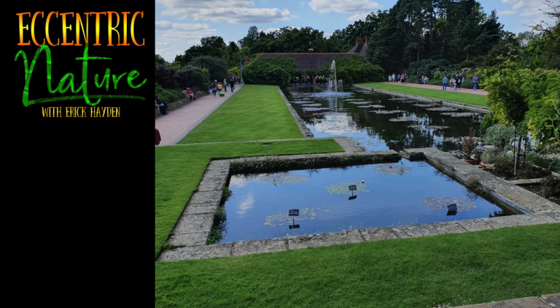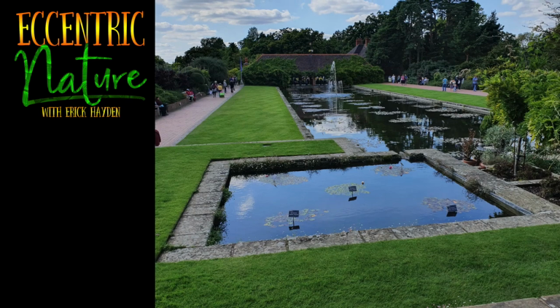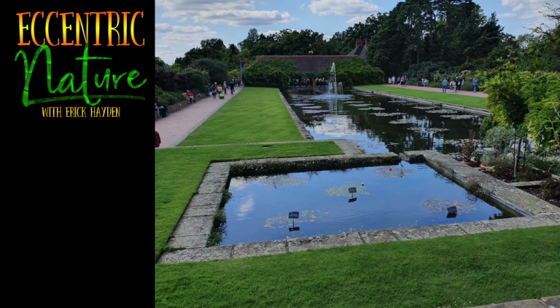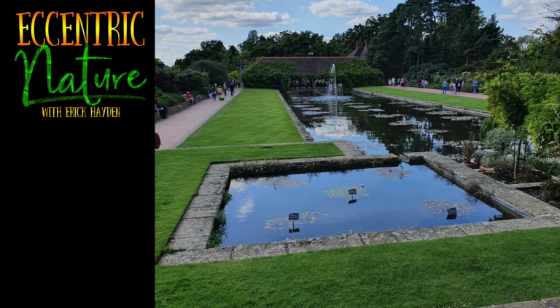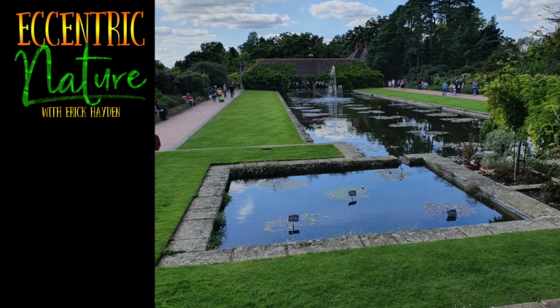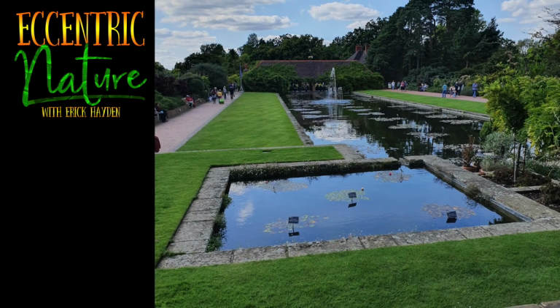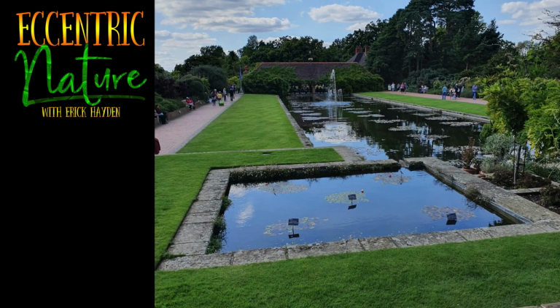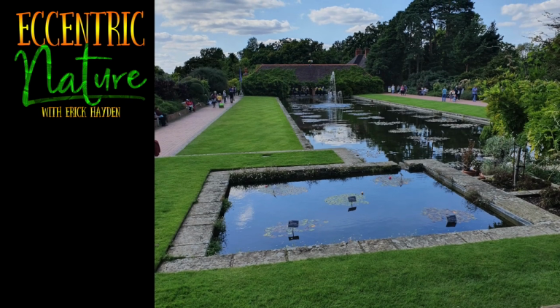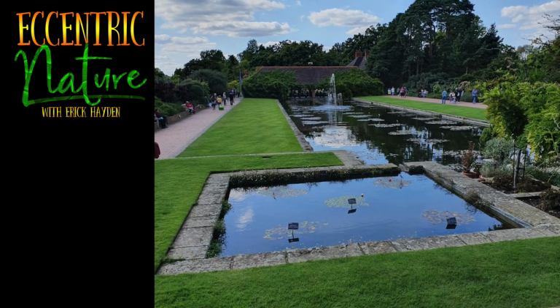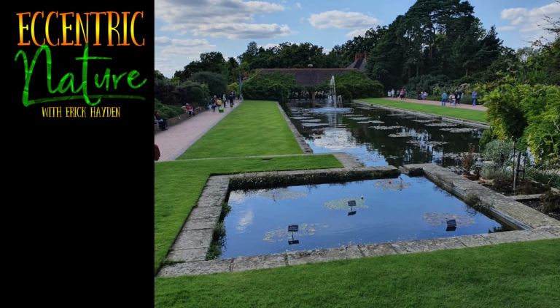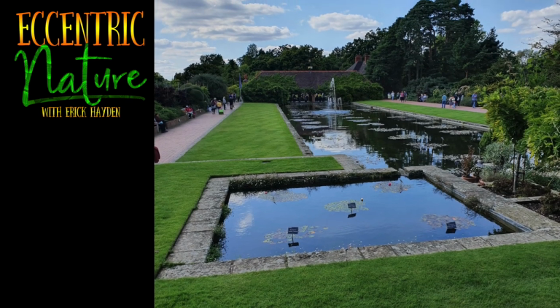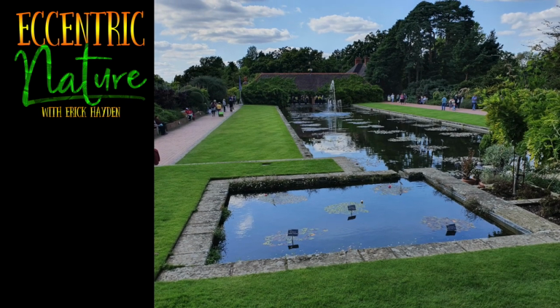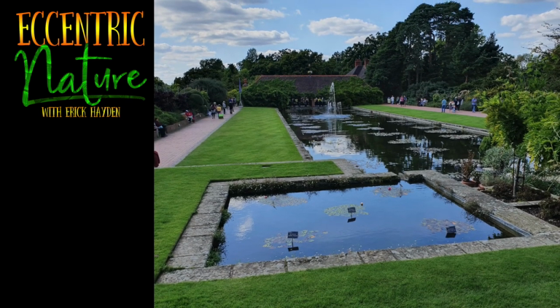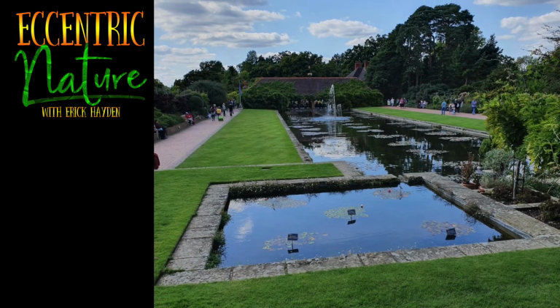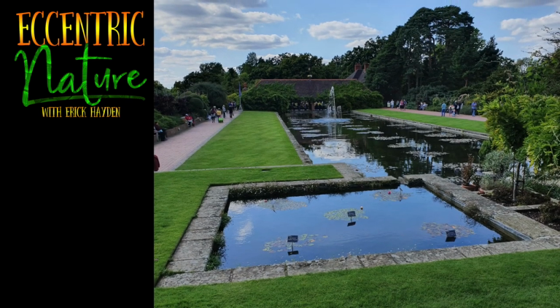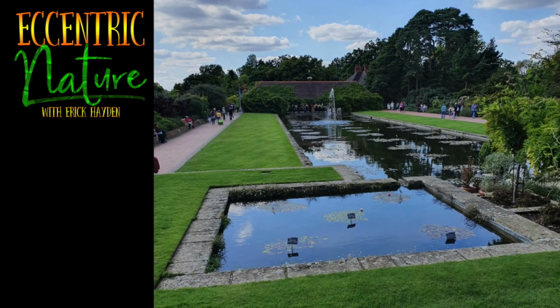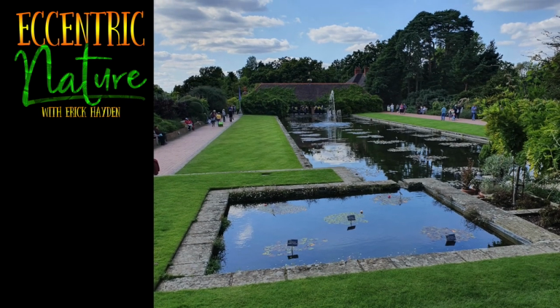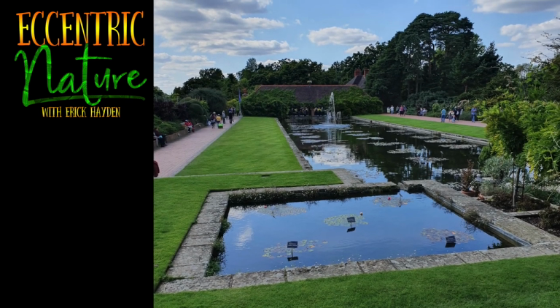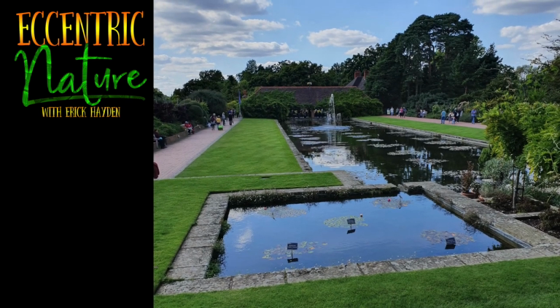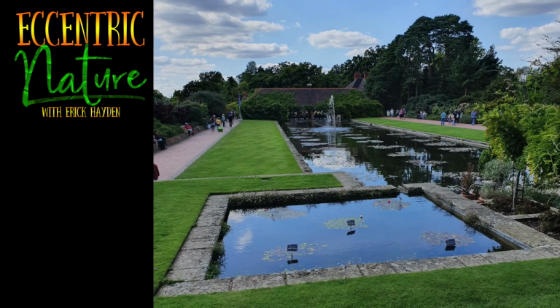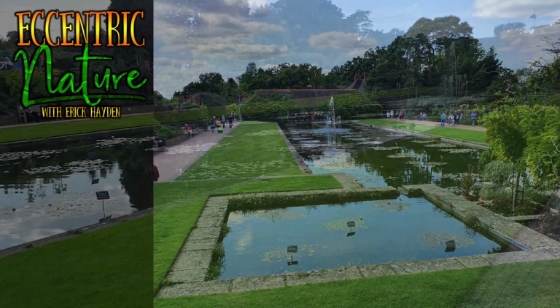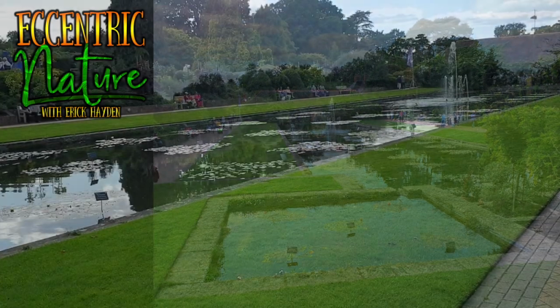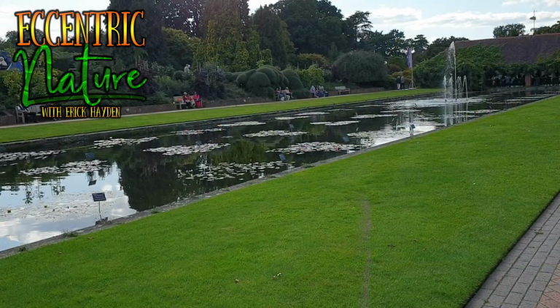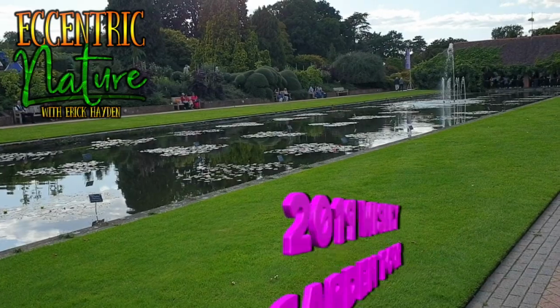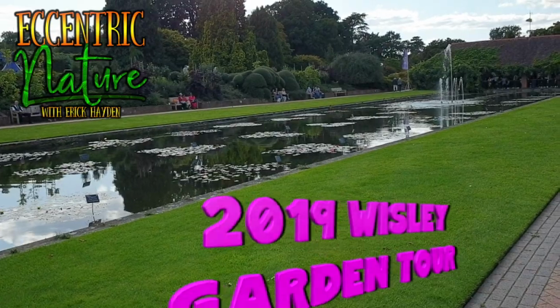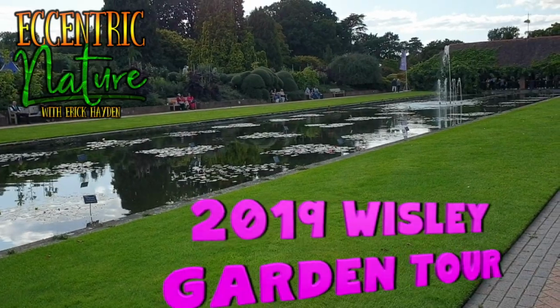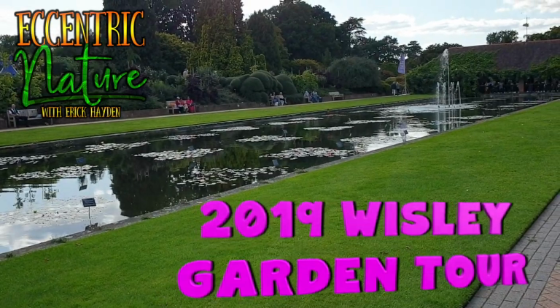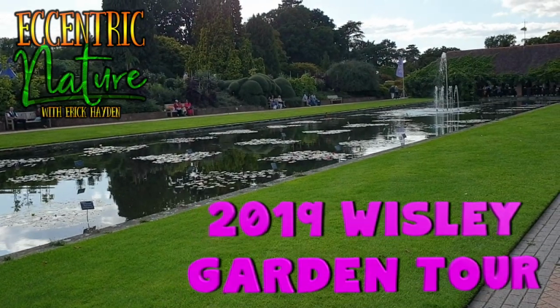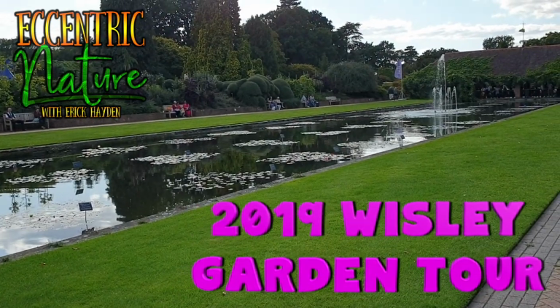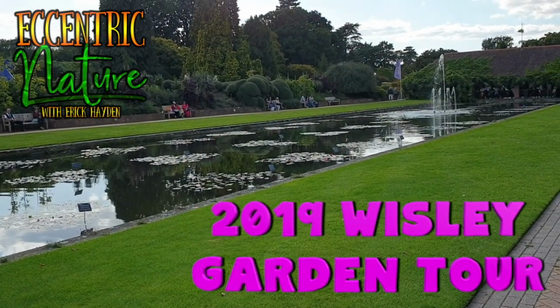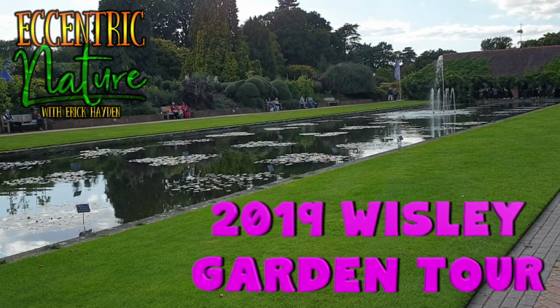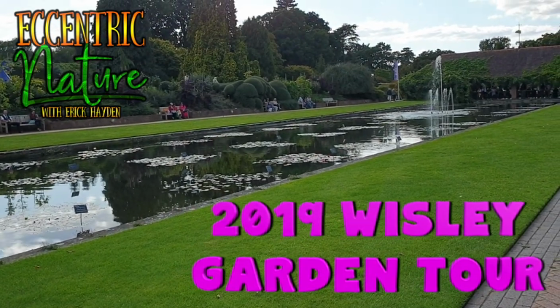Howdy neighbors! Welcome back to Eccentric Nature. I'm Eric Hayden and today I'm going to be covering the Whistly Garden Tour.